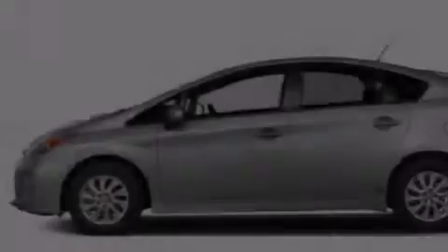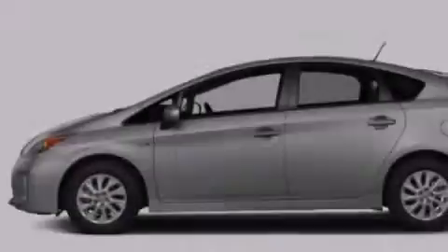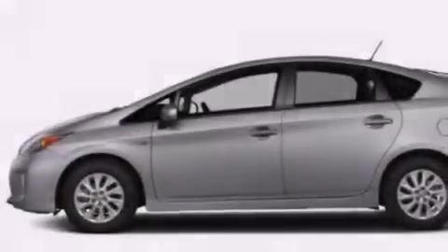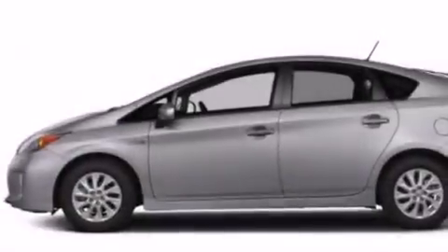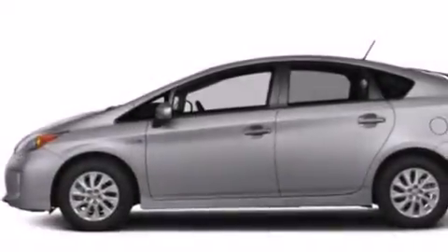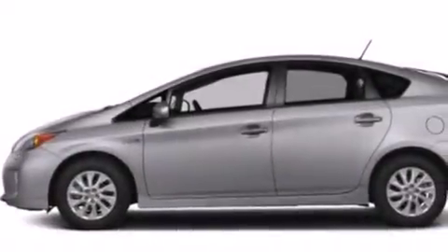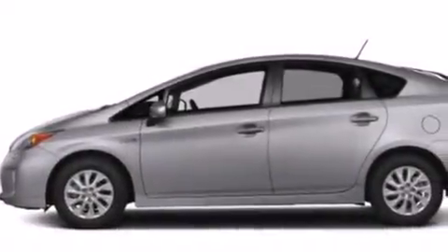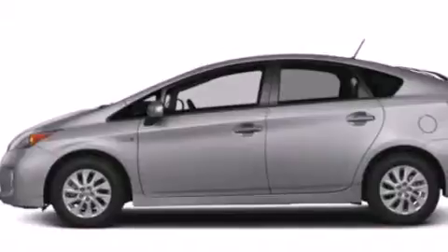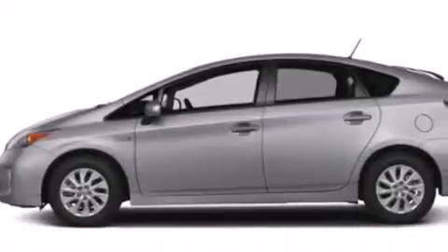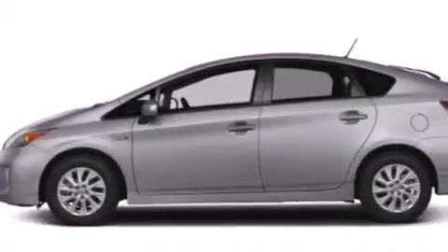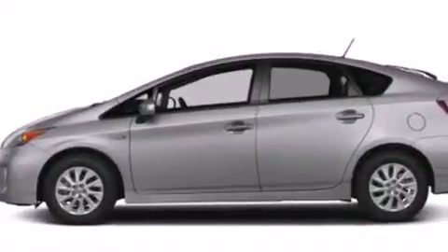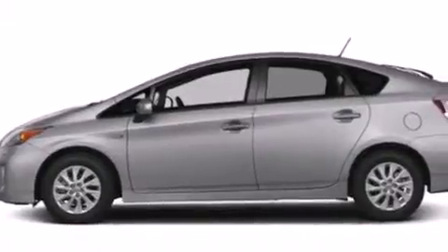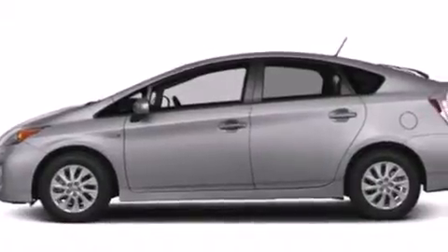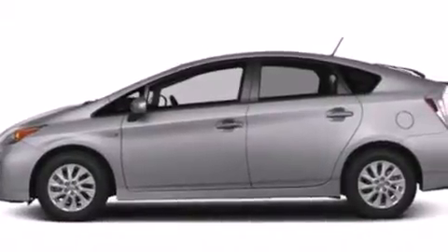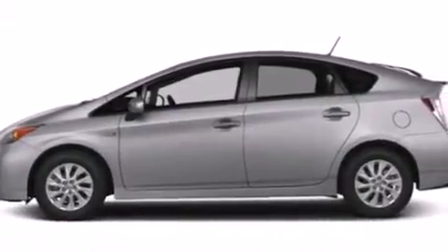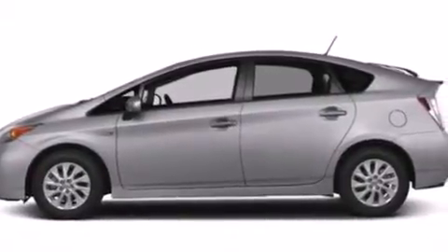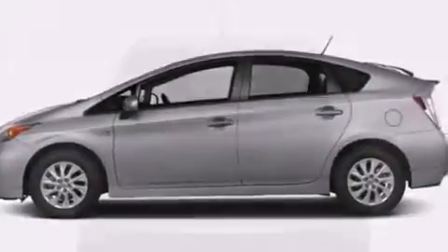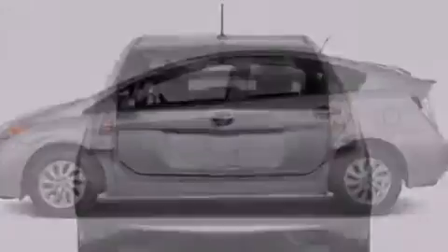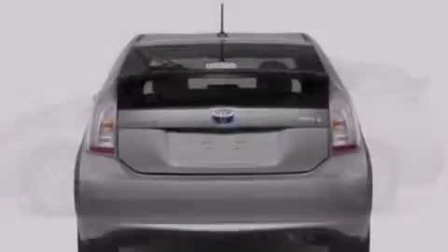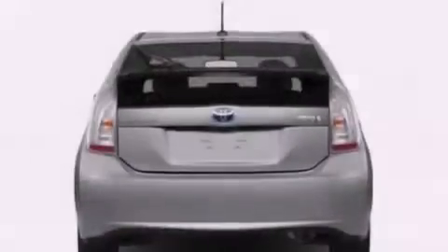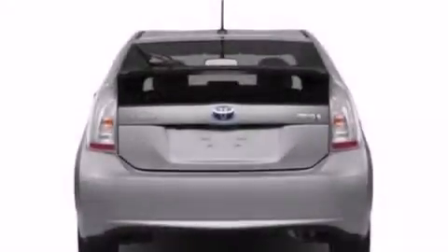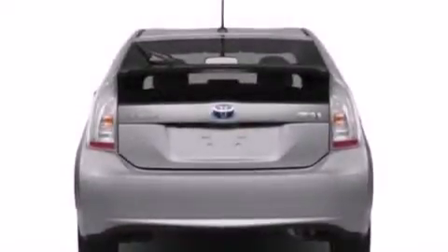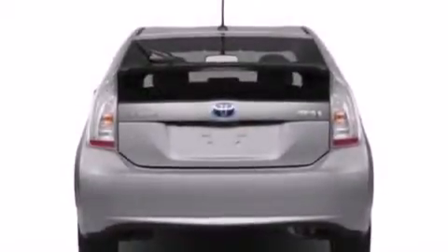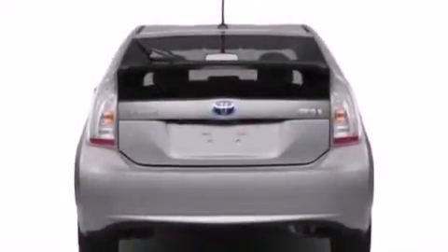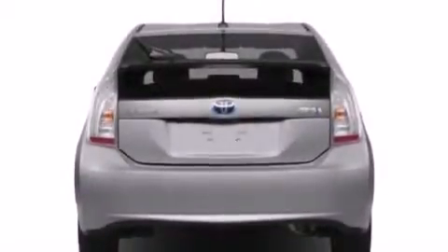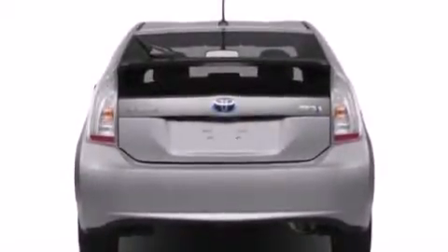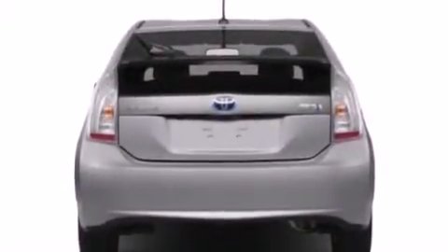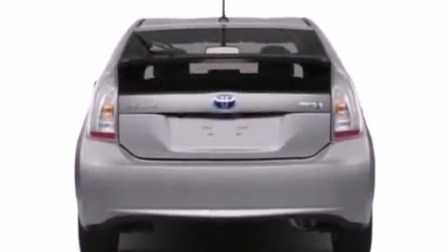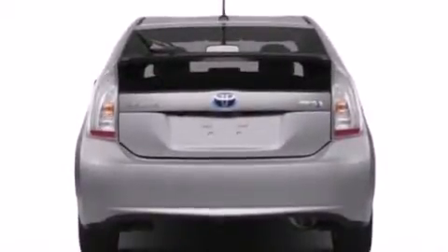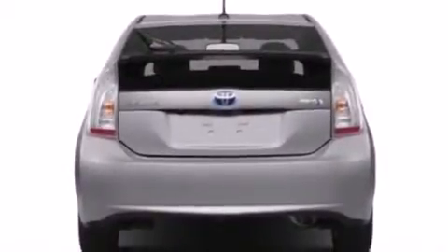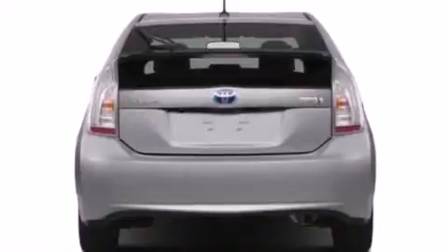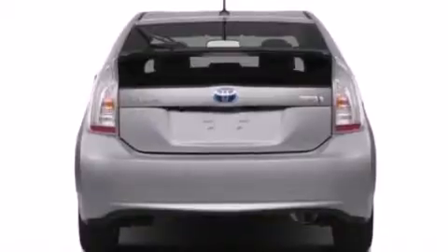With an EPA estimated rating of 49 miles per gallon on the highway, this vehicle helps leave money in your pocket where you want it.